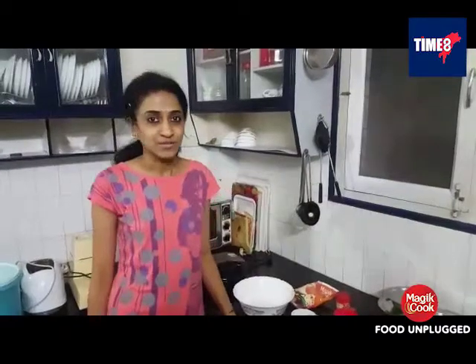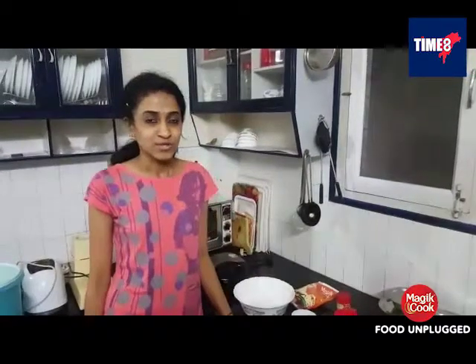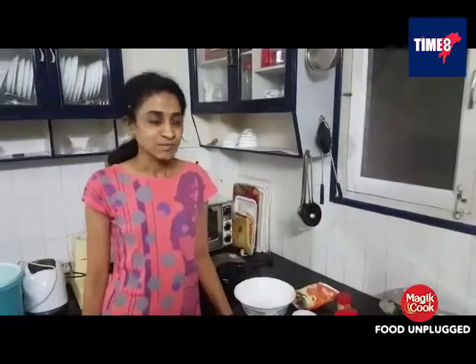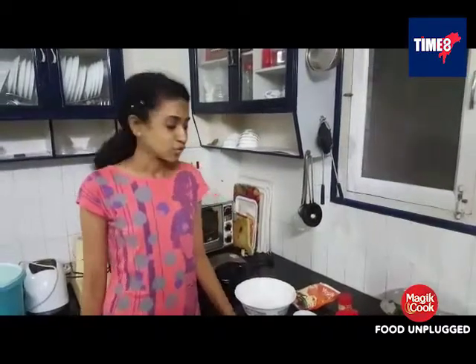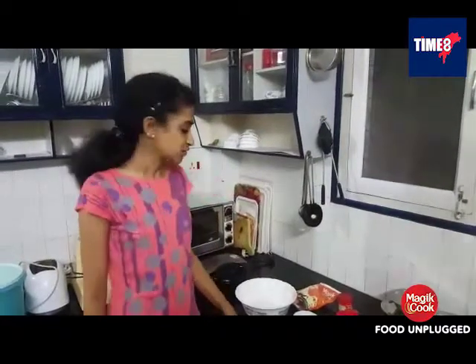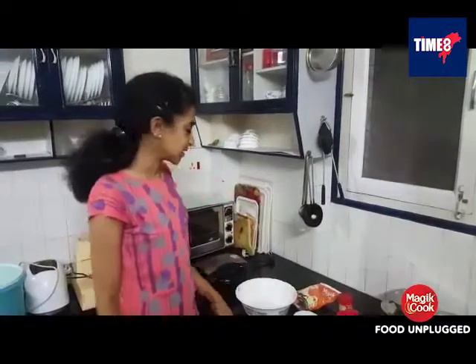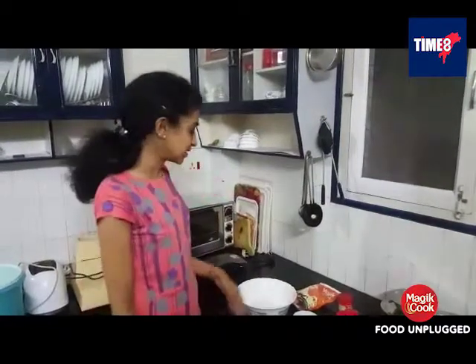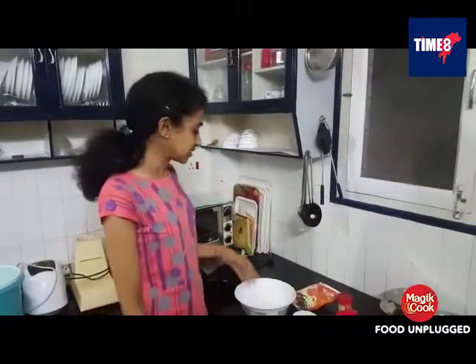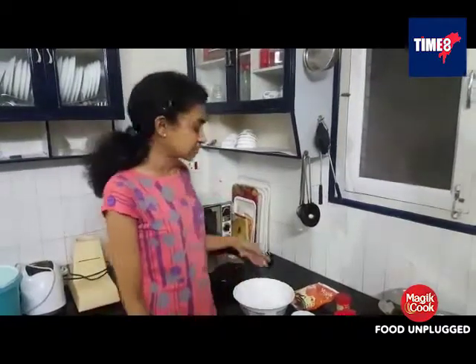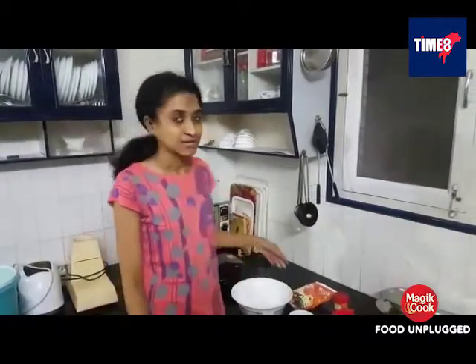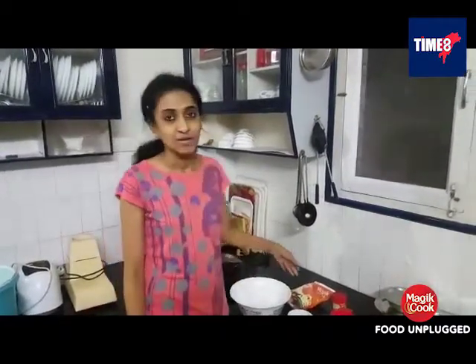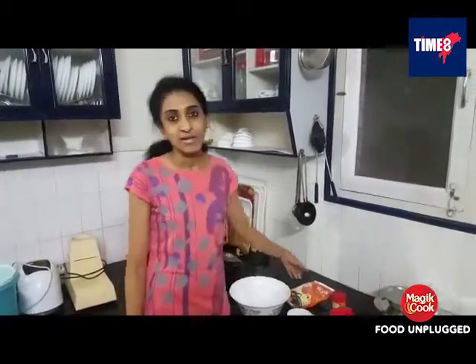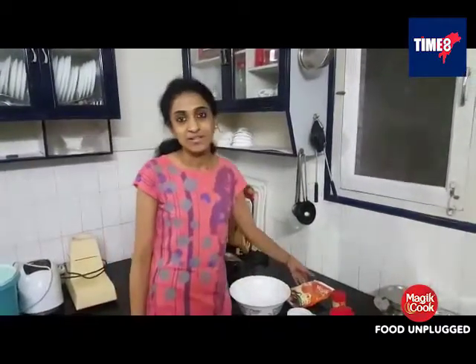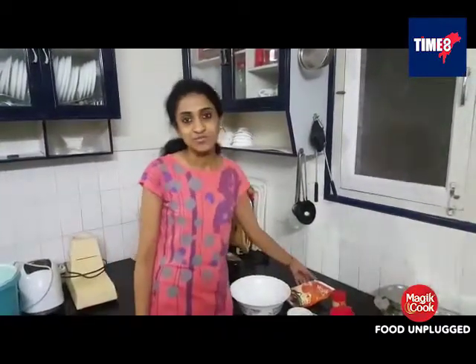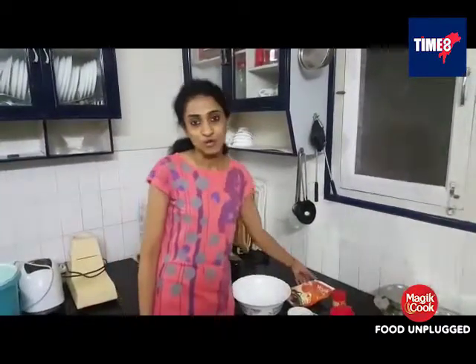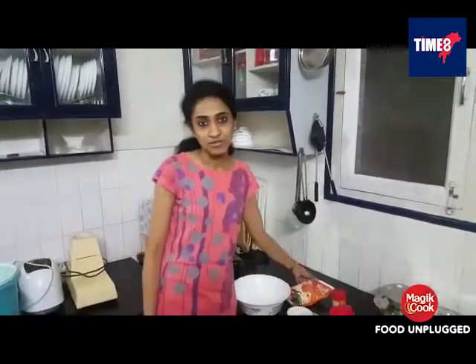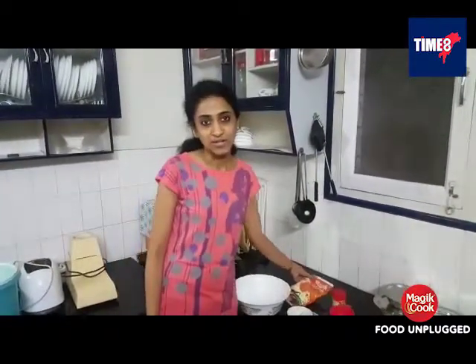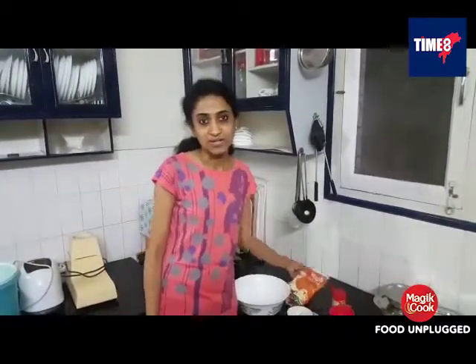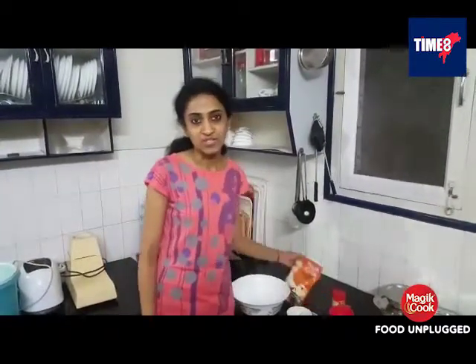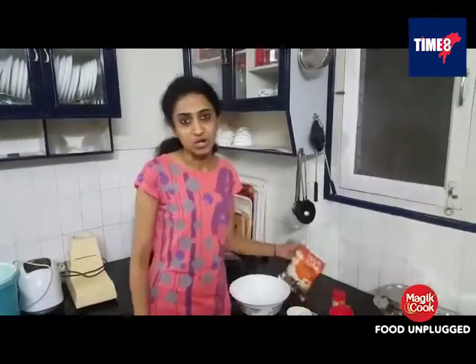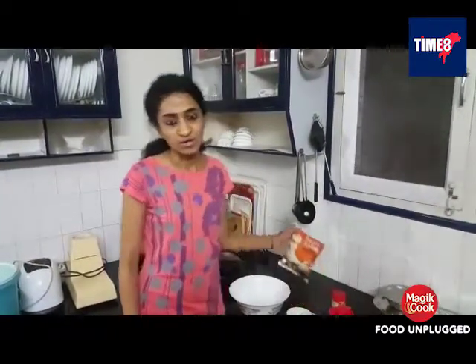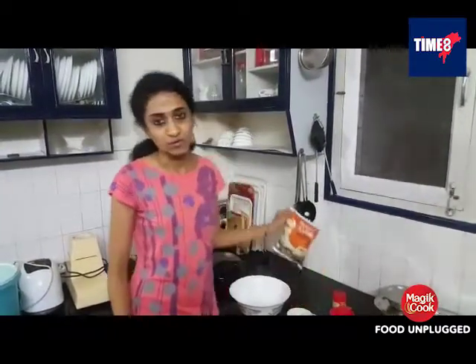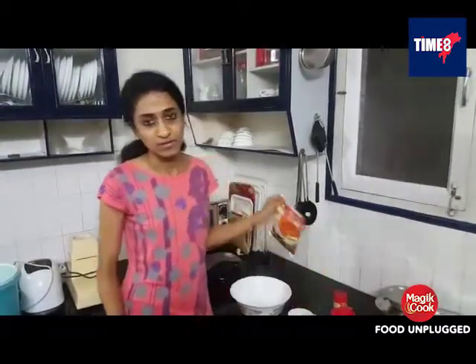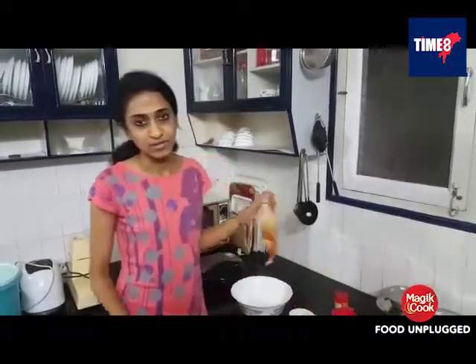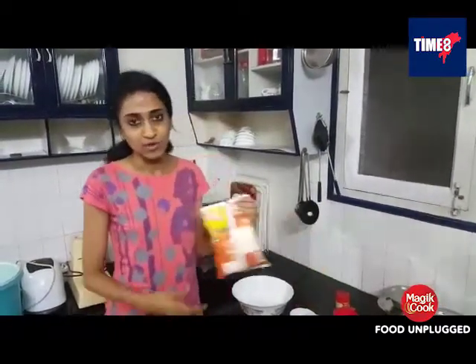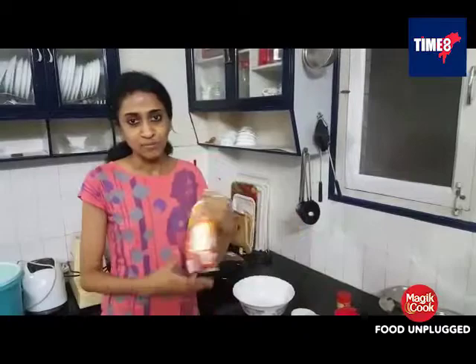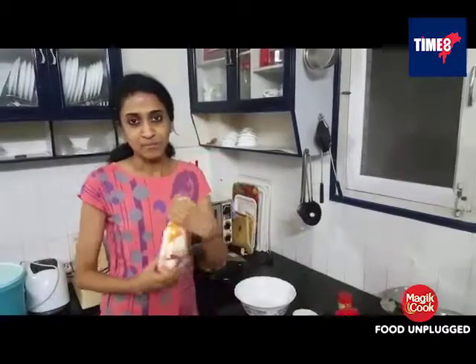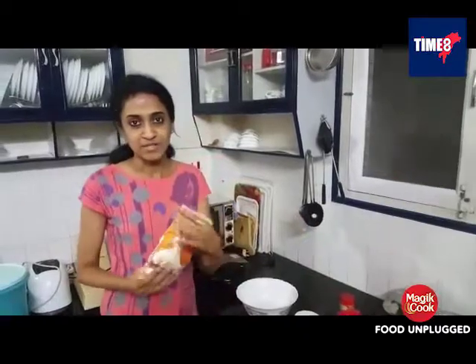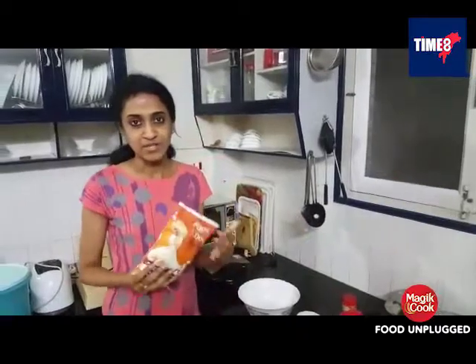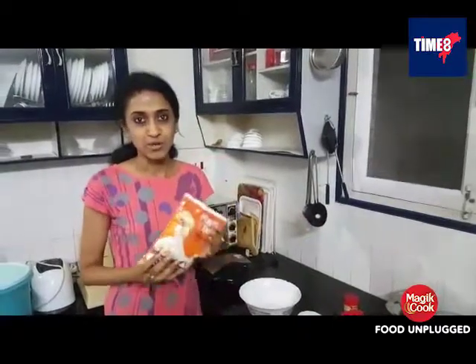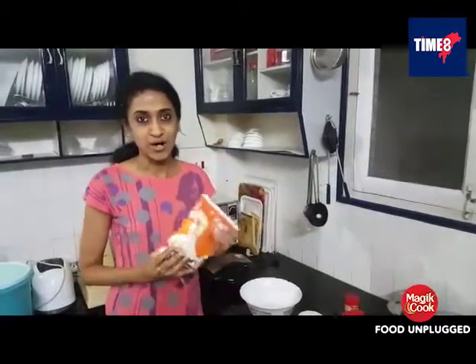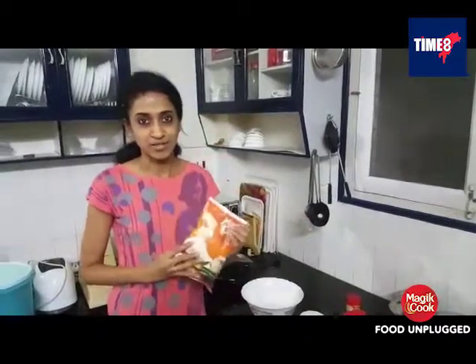Today I am going to make eggless chocolate waffles from Magic Cook After.